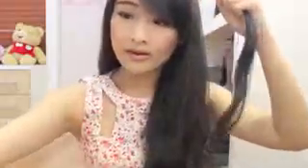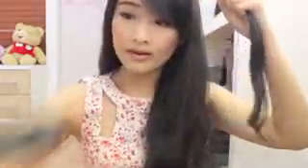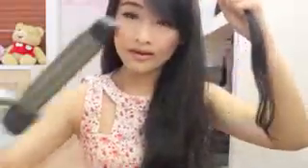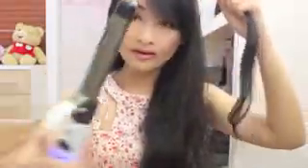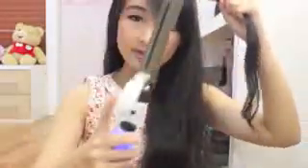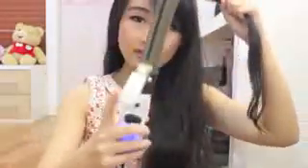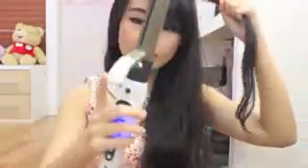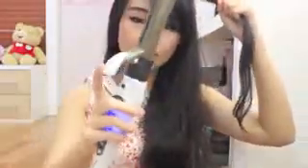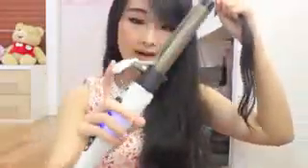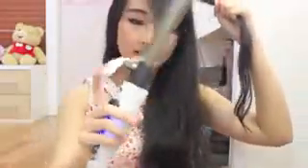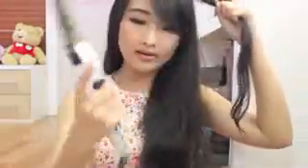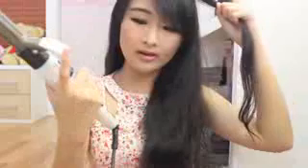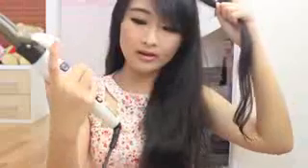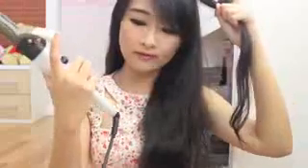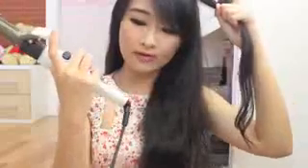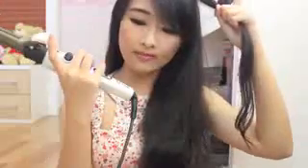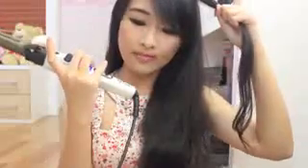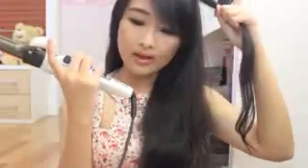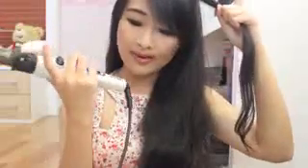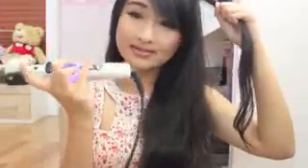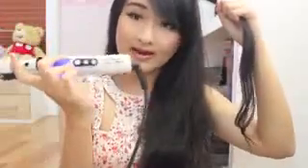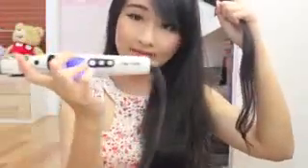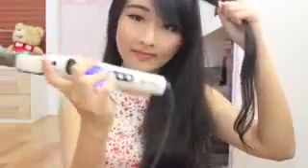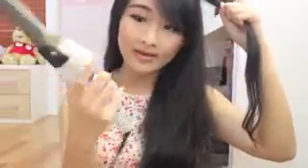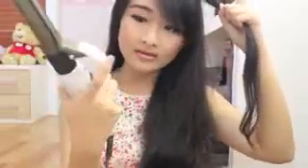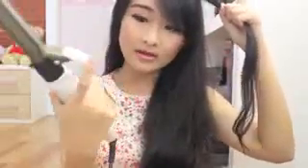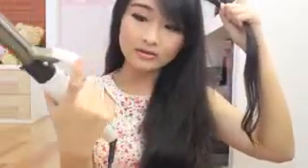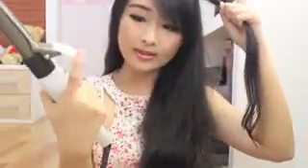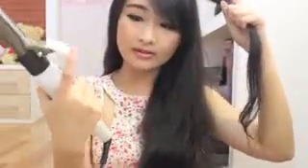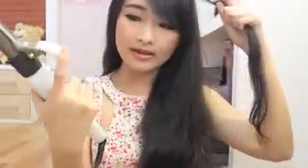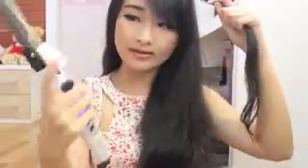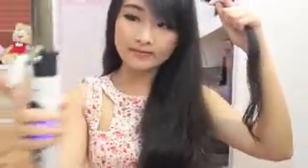And then, with this curling iron — I got it from Best Buy — it's an automatic curling iron.